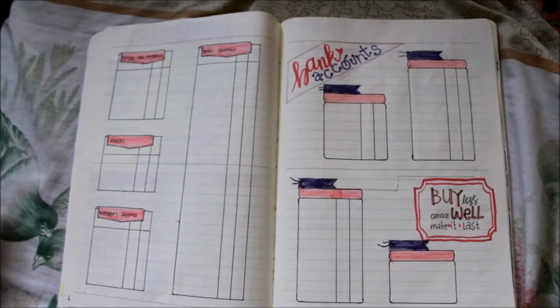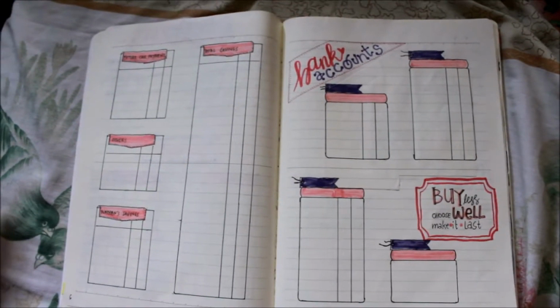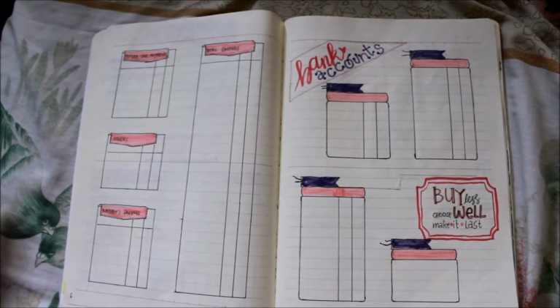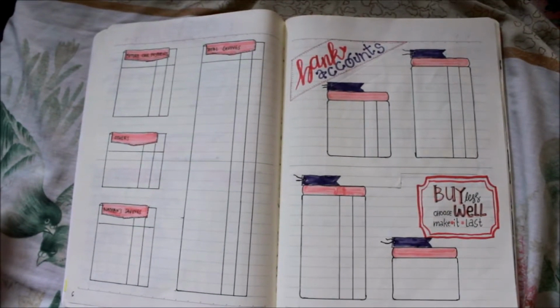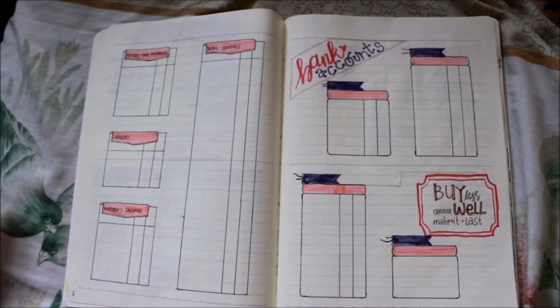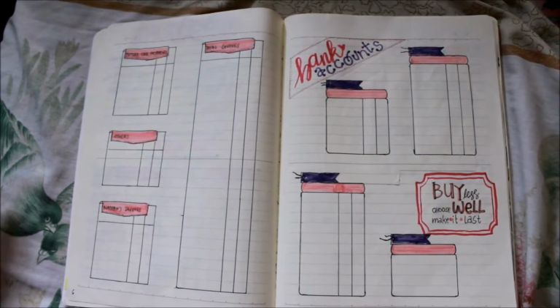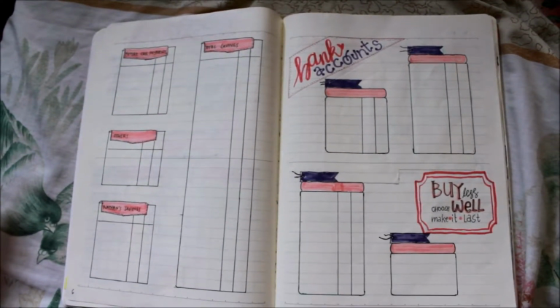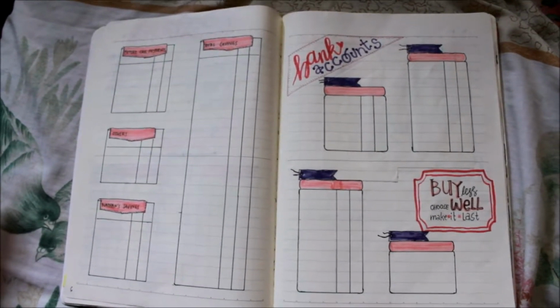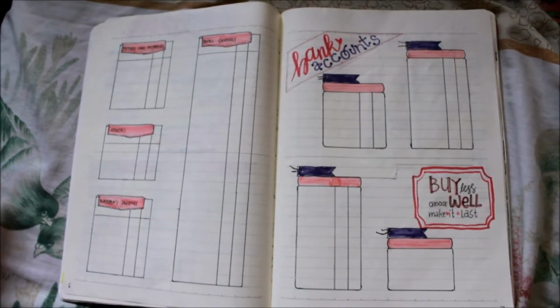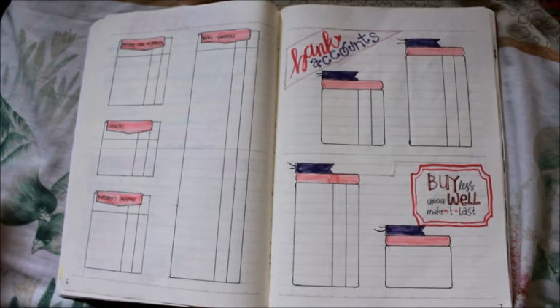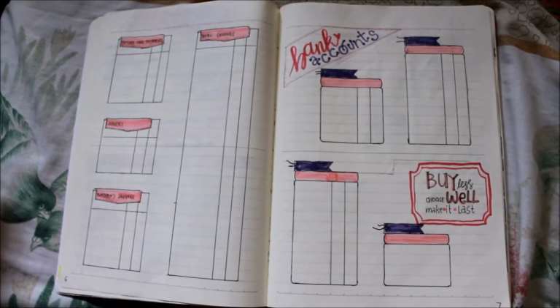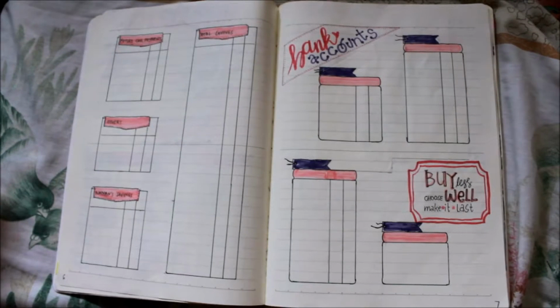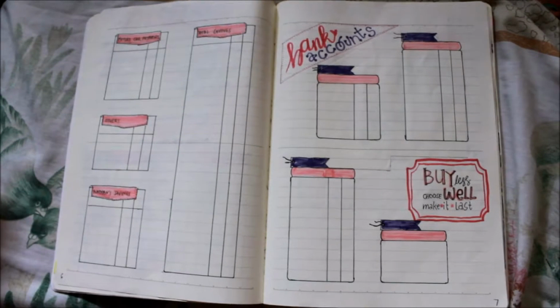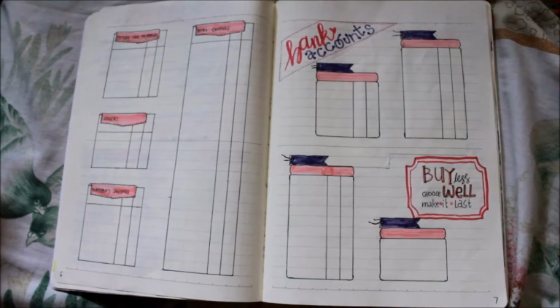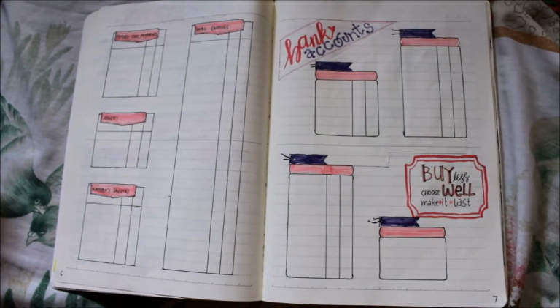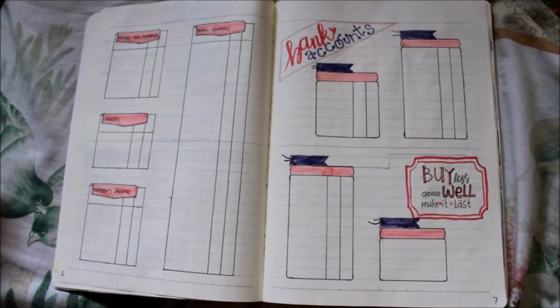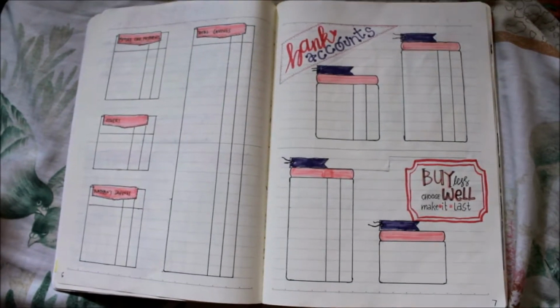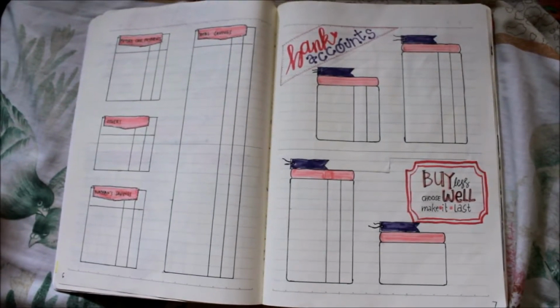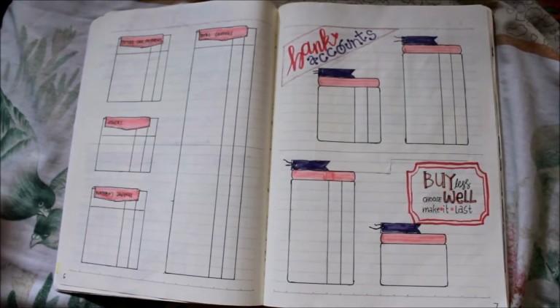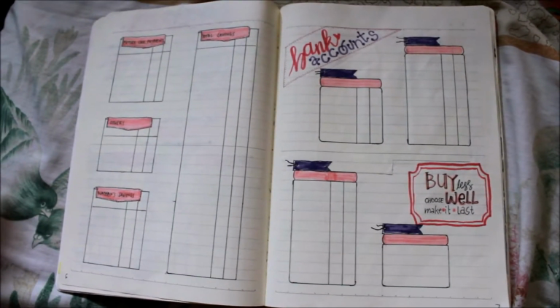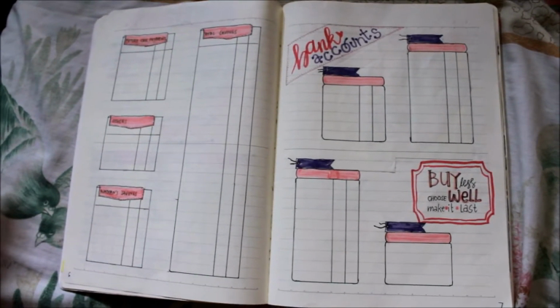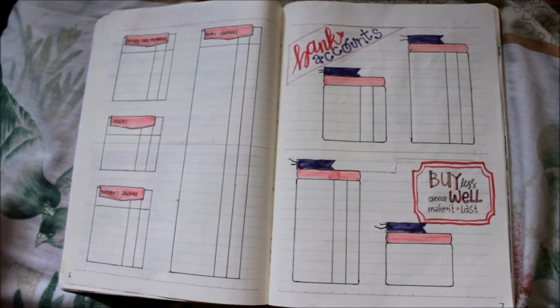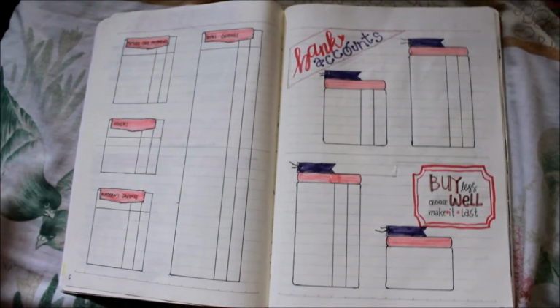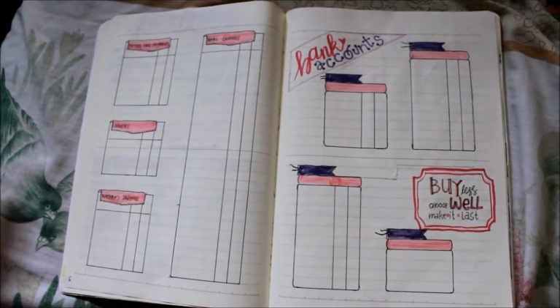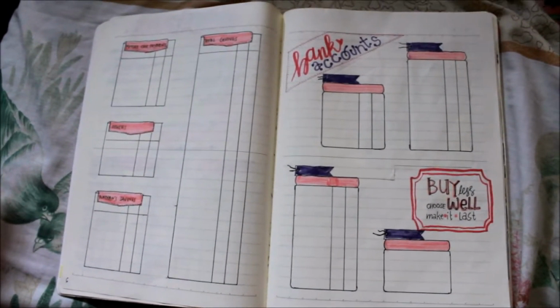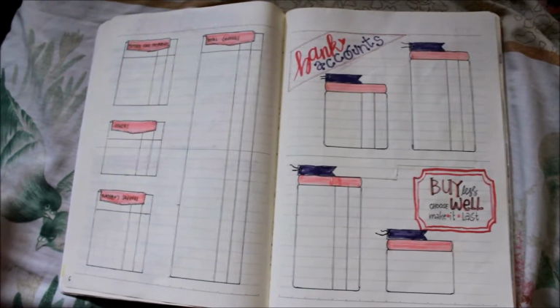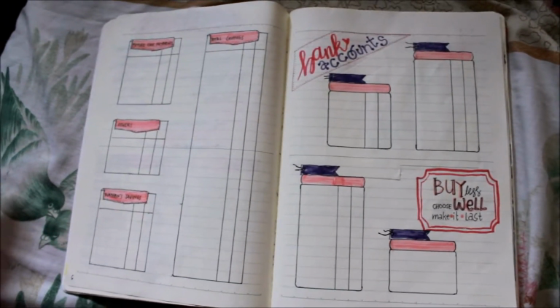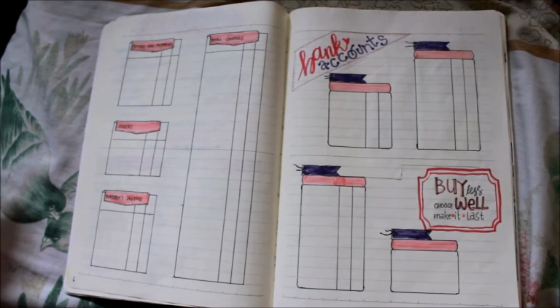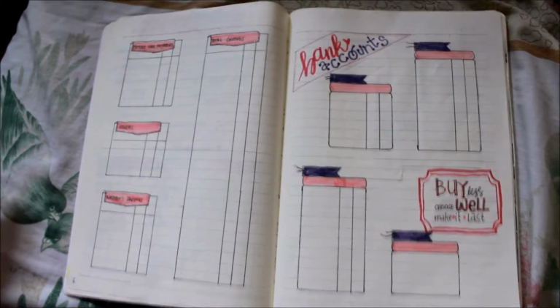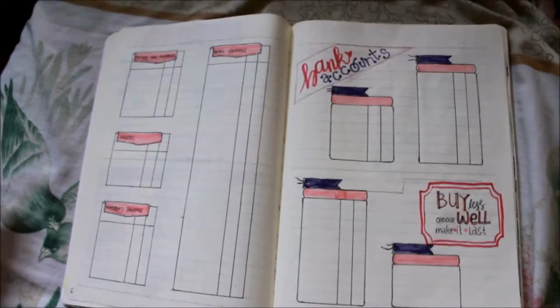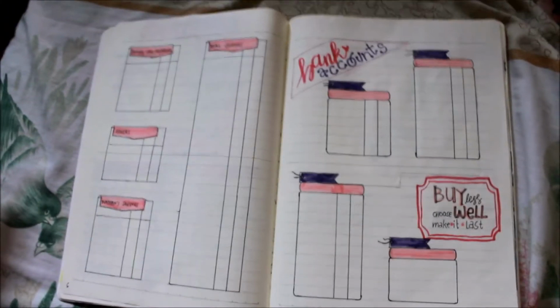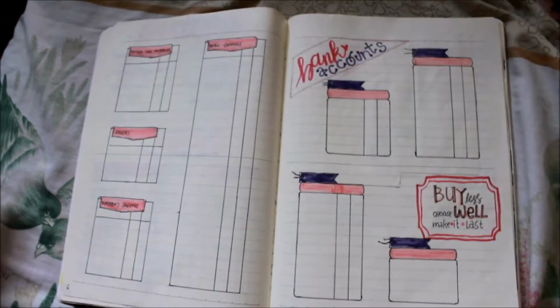As you can see, pink and purple are the theme of my bullet journal for the year.